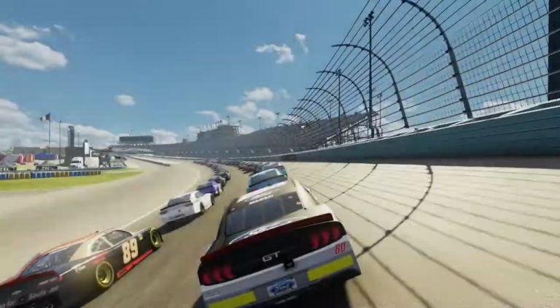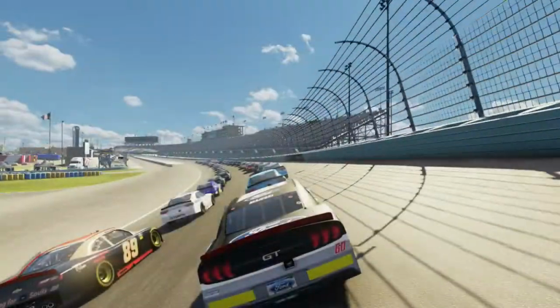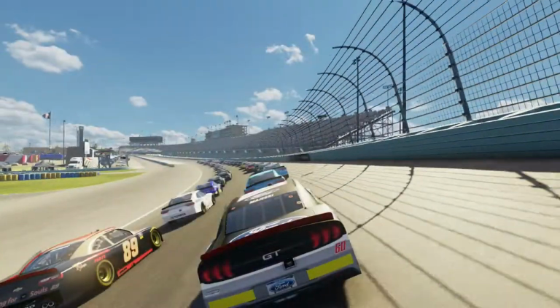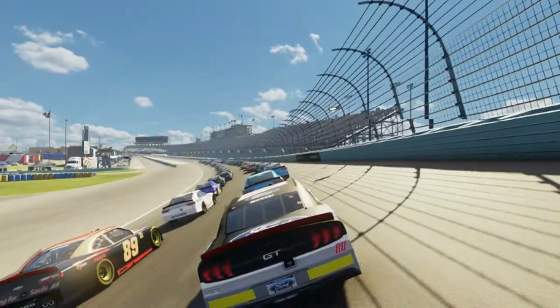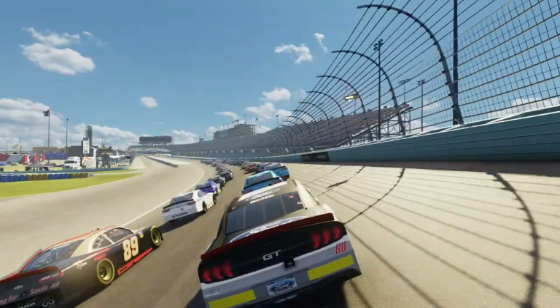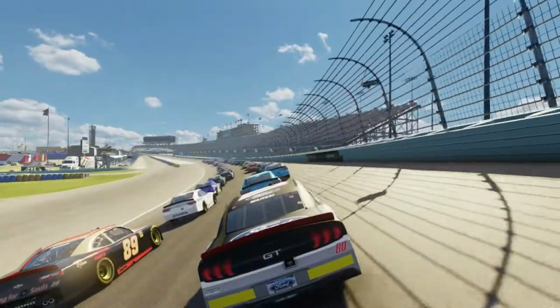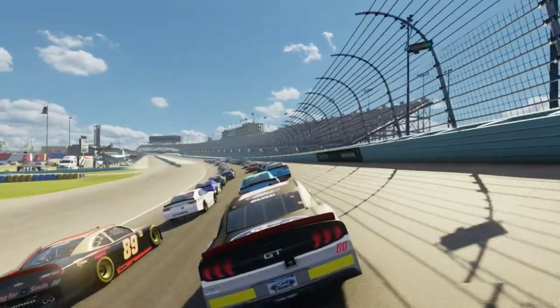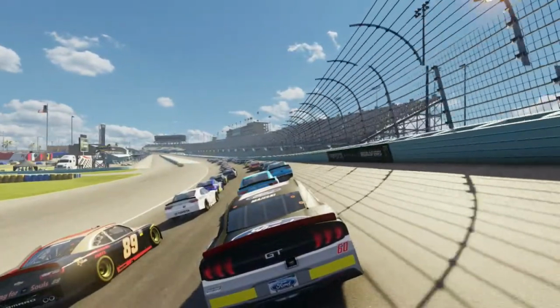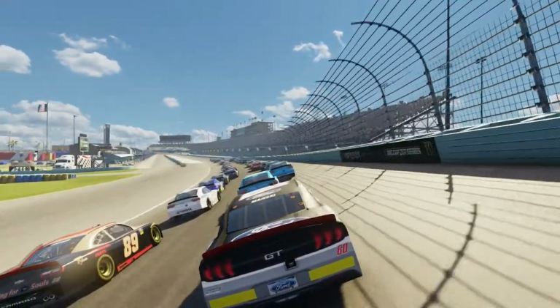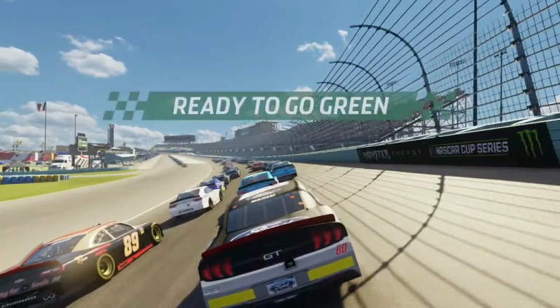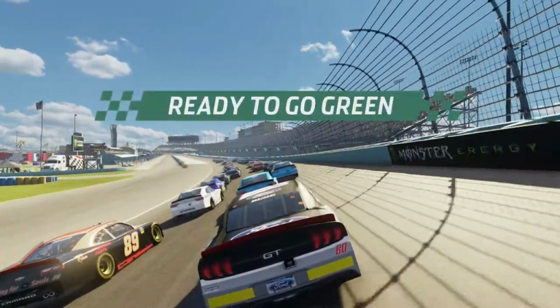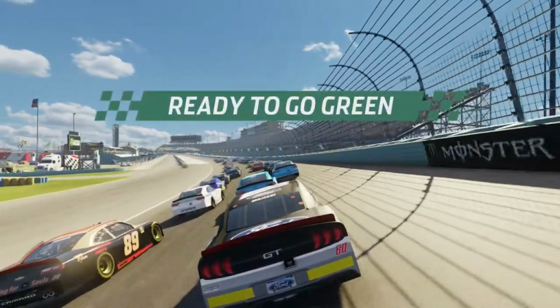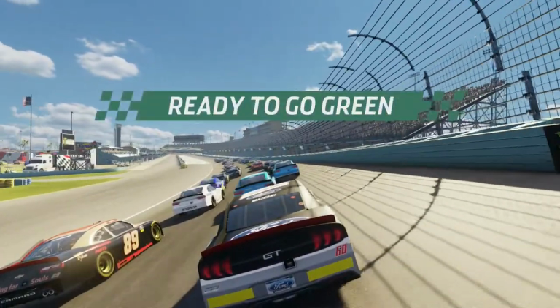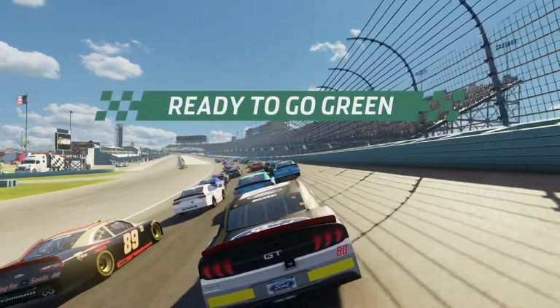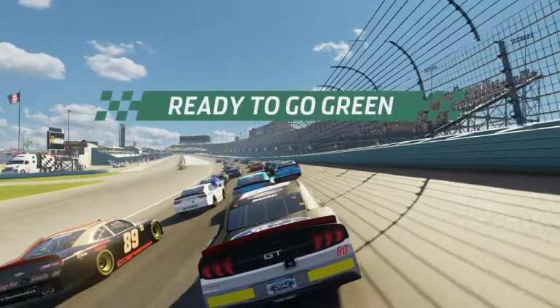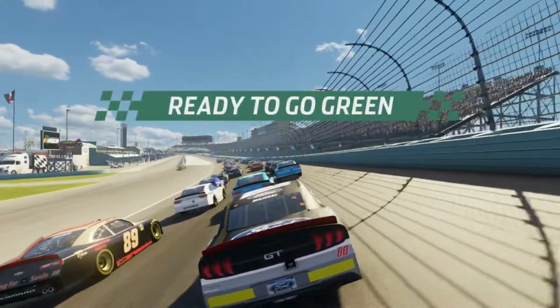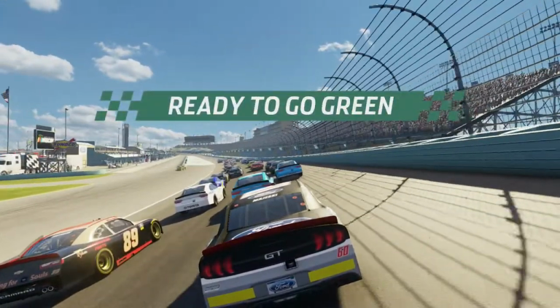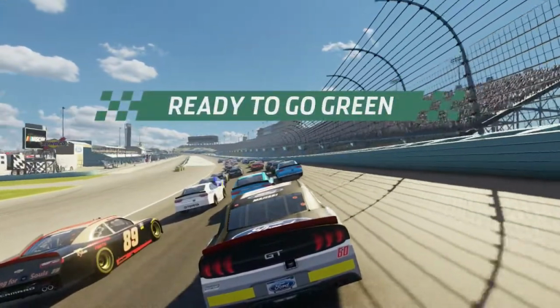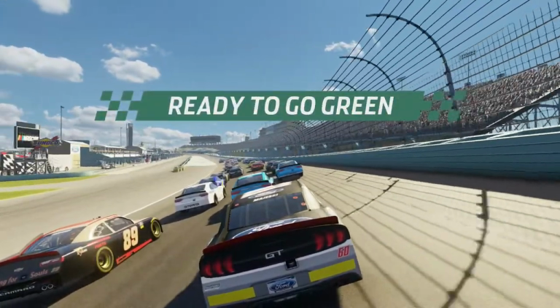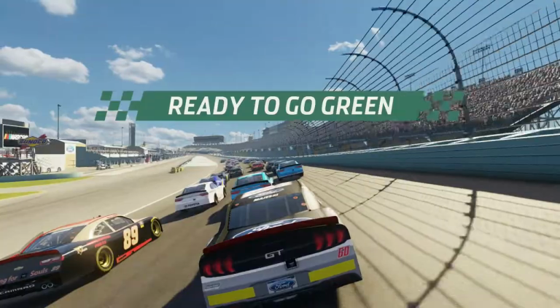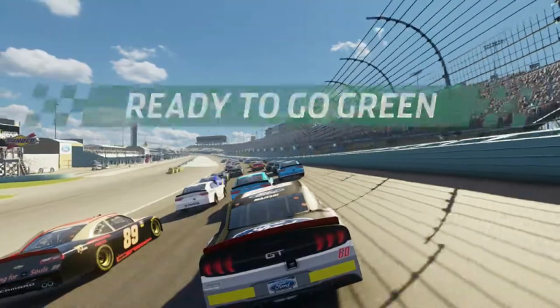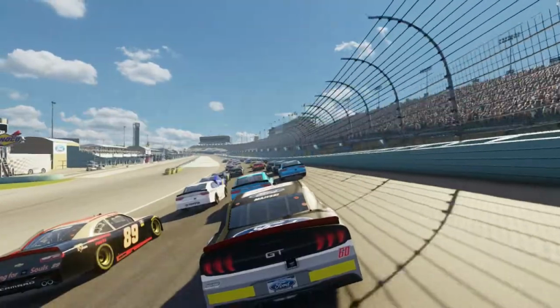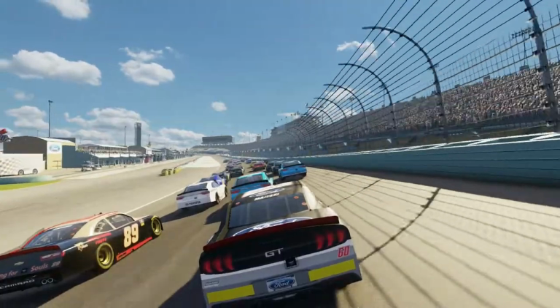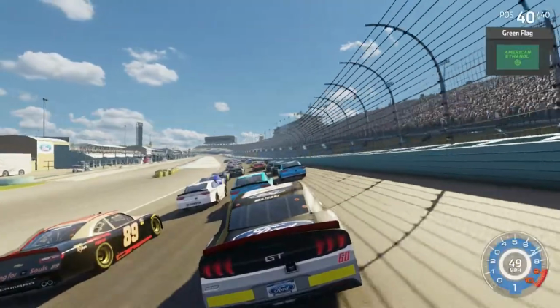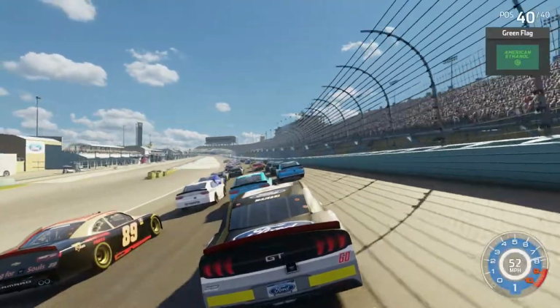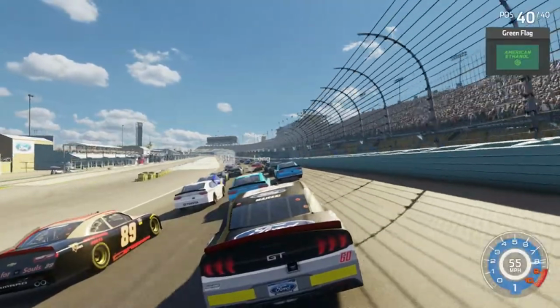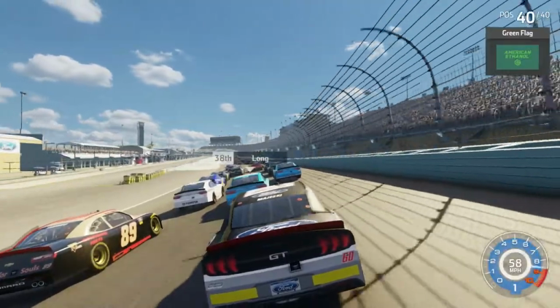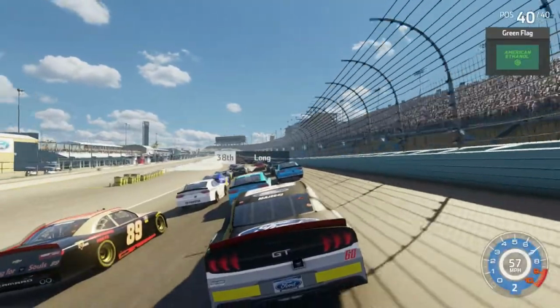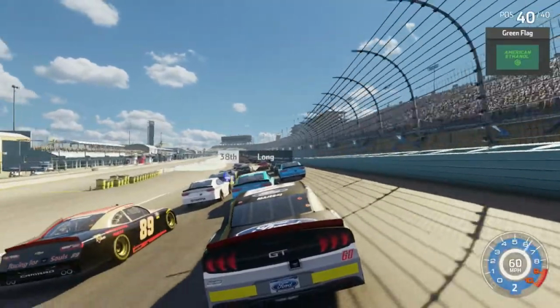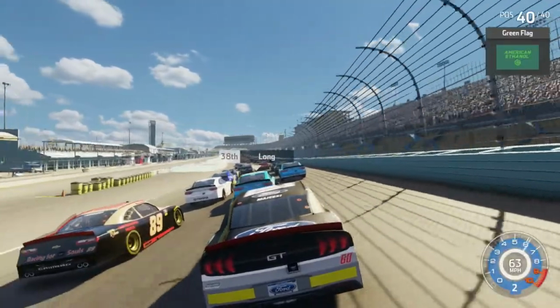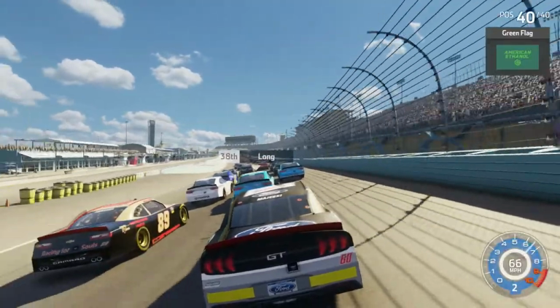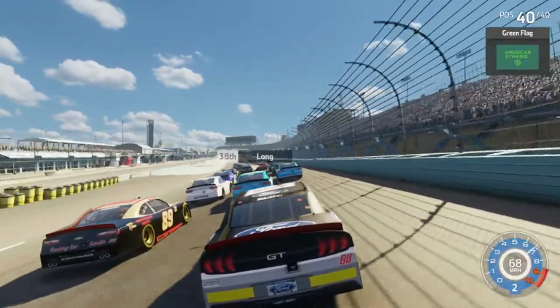All right, coming to the green, be ready — green flag, green flag.